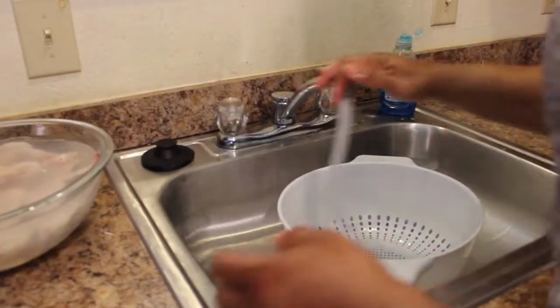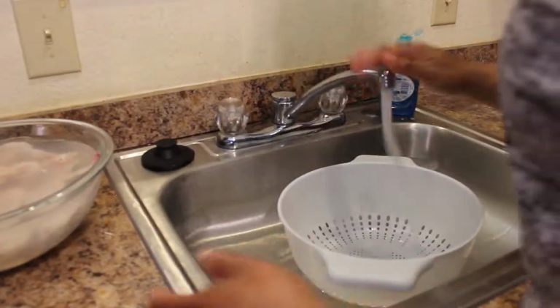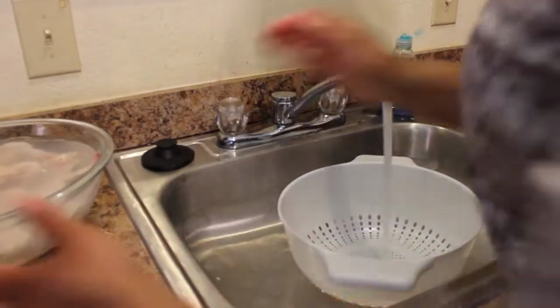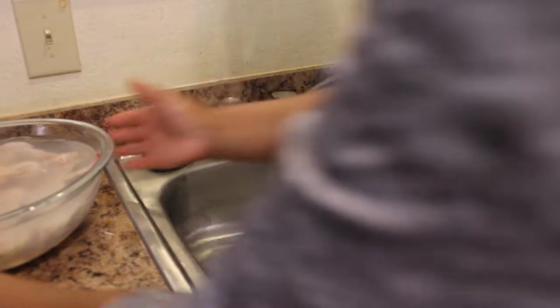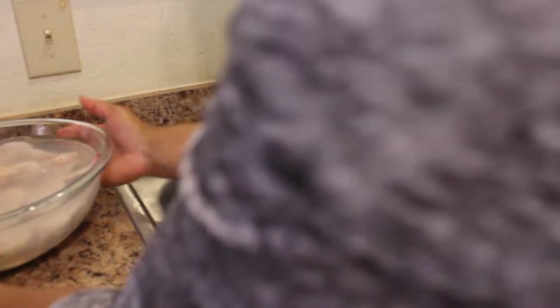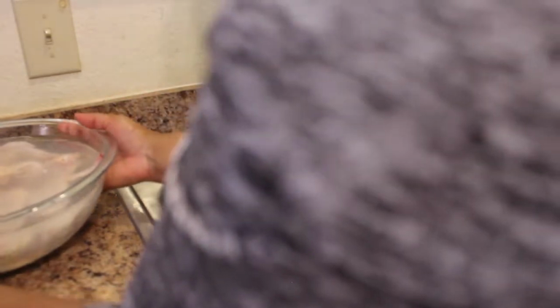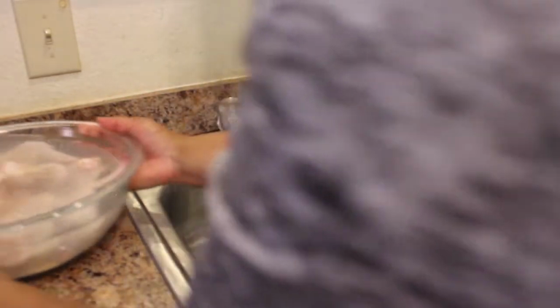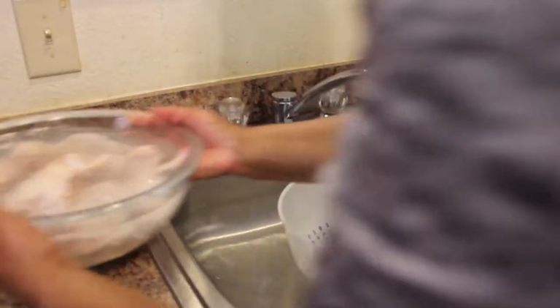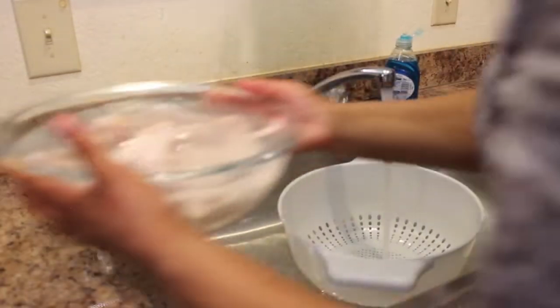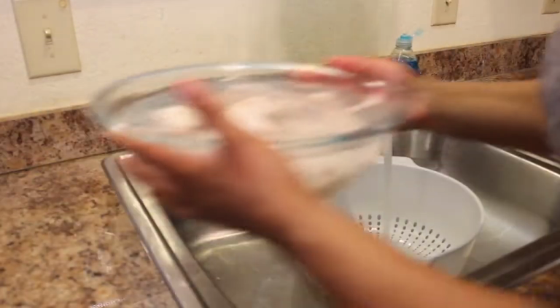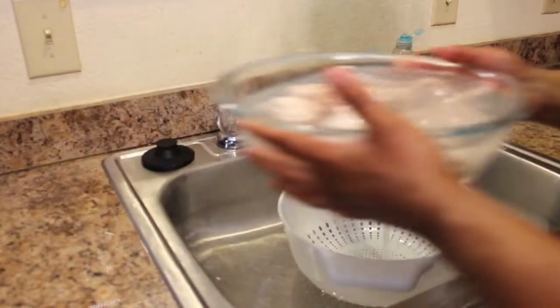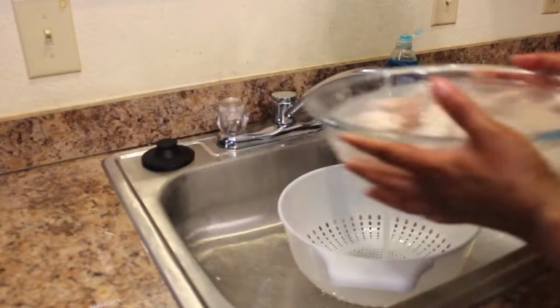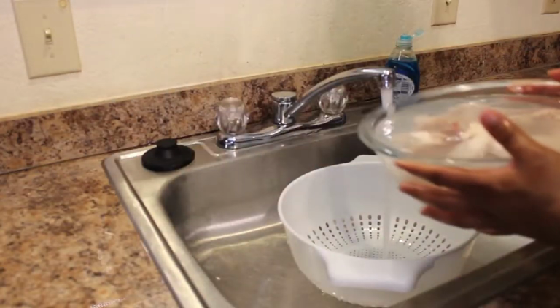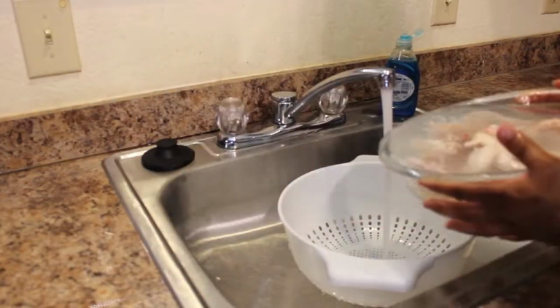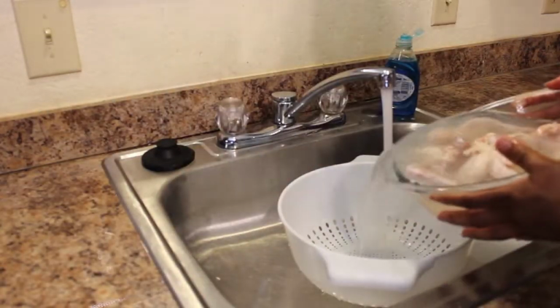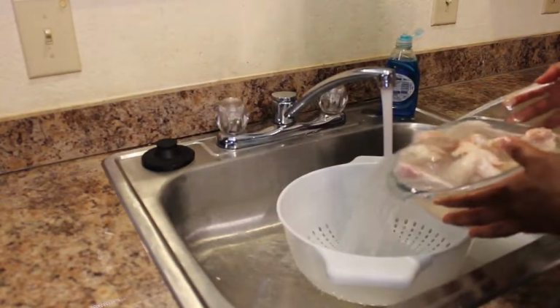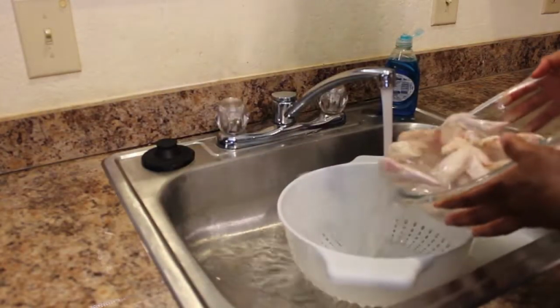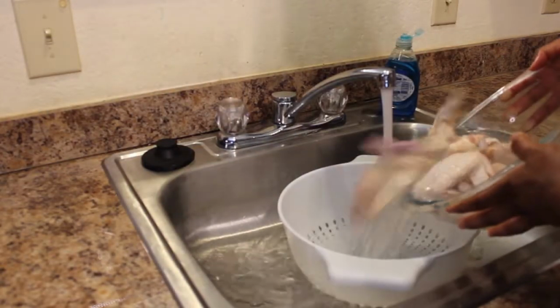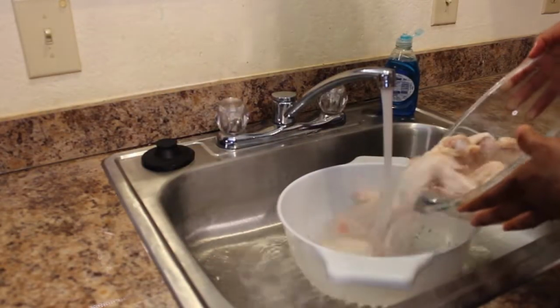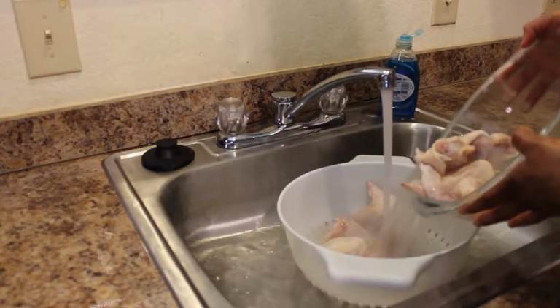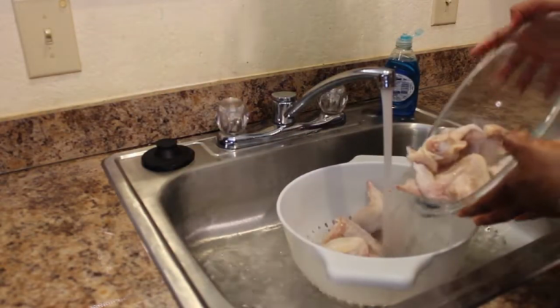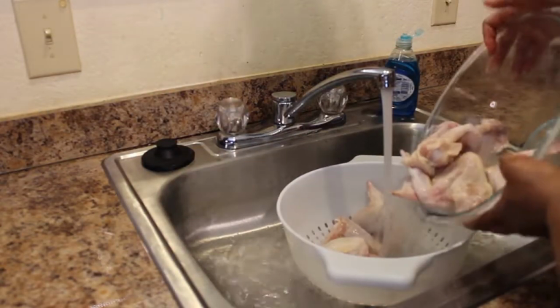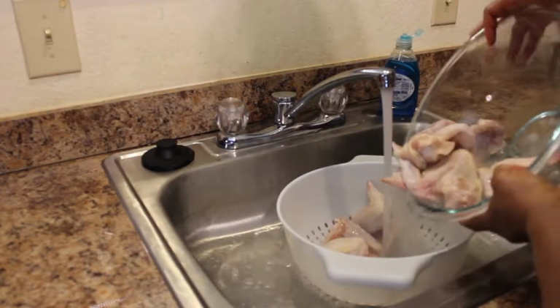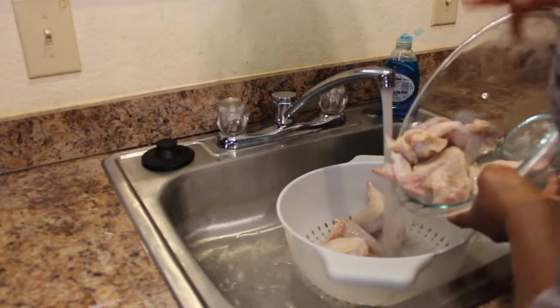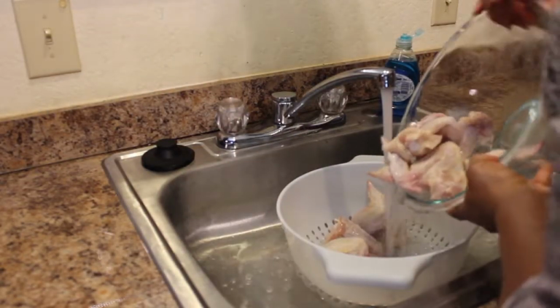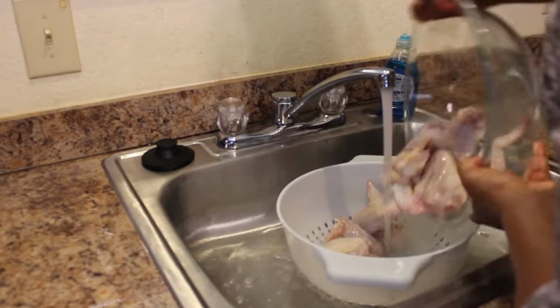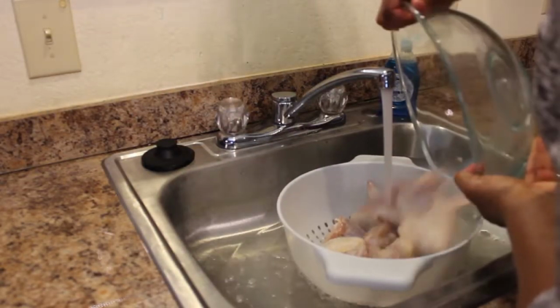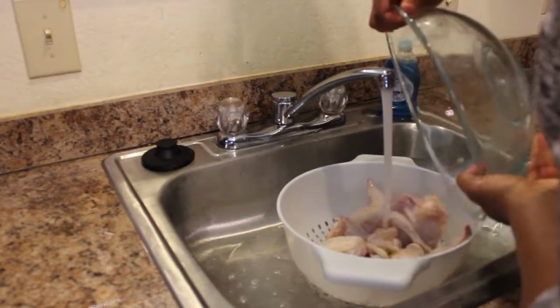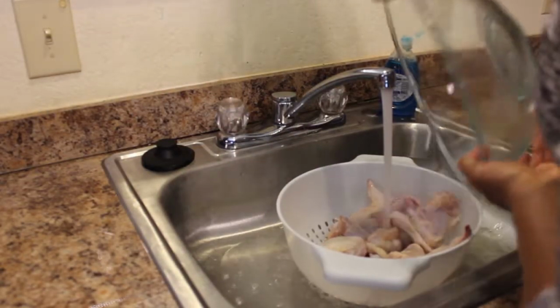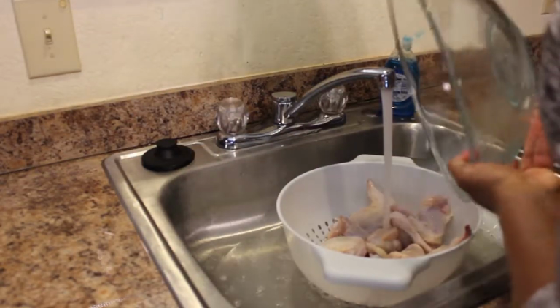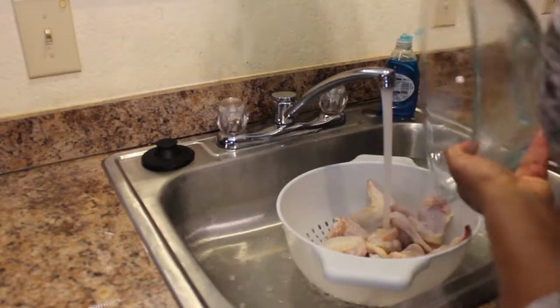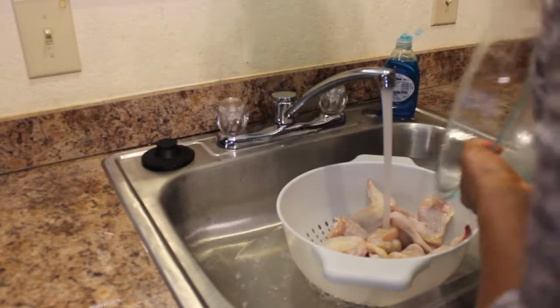Rinse the wings well and remove any remaining feathers. Be sure to wash your sink and bowls with soapy bleach water.